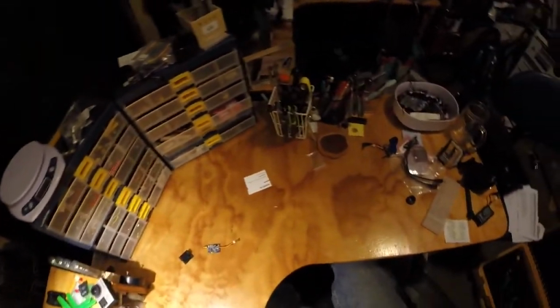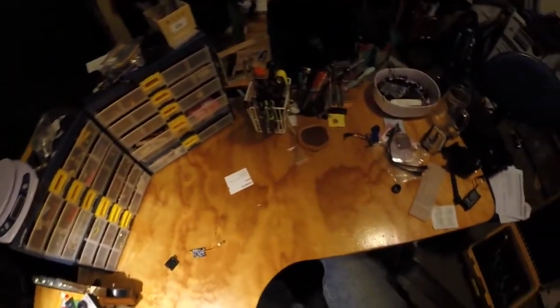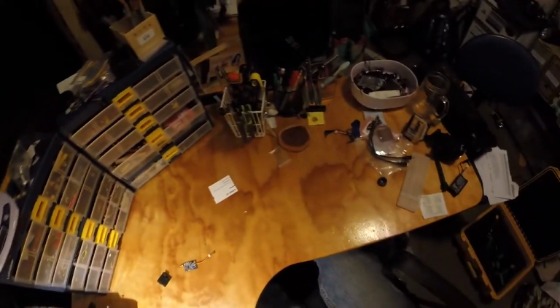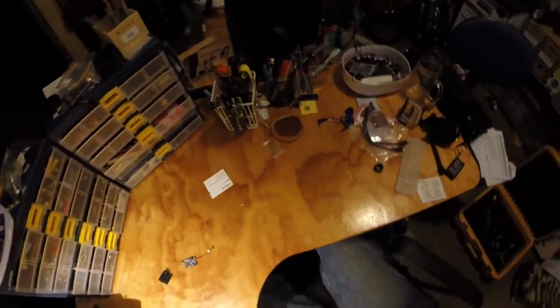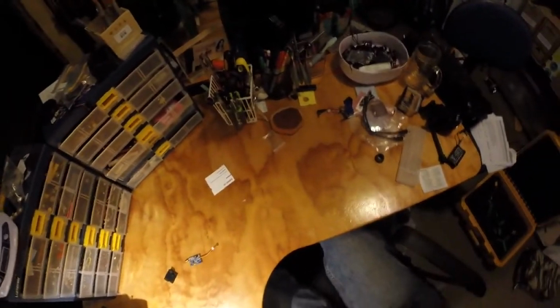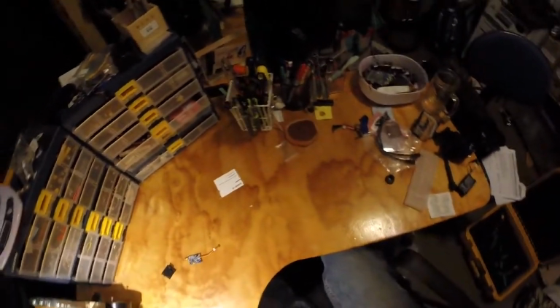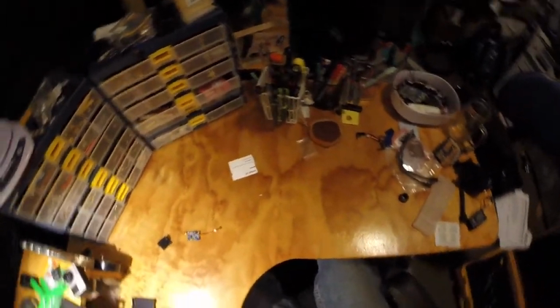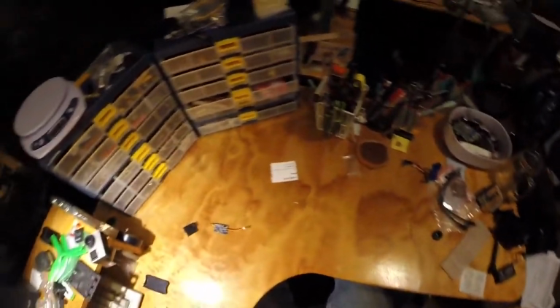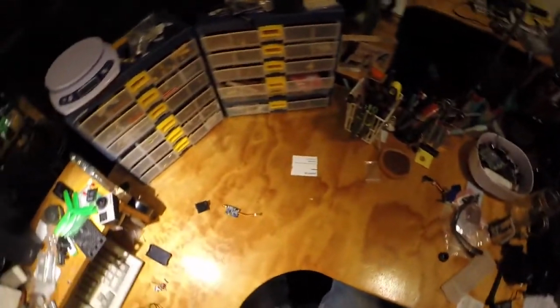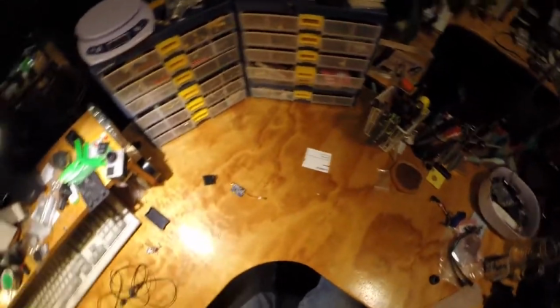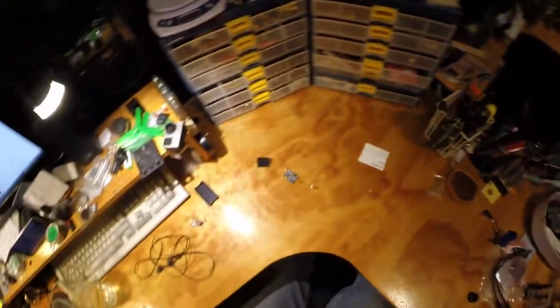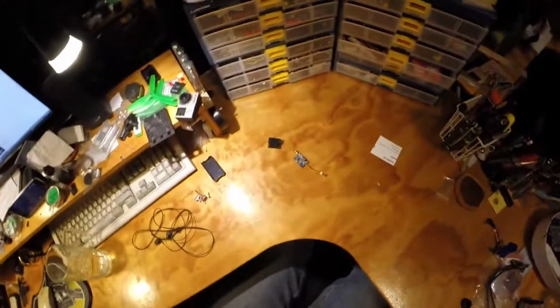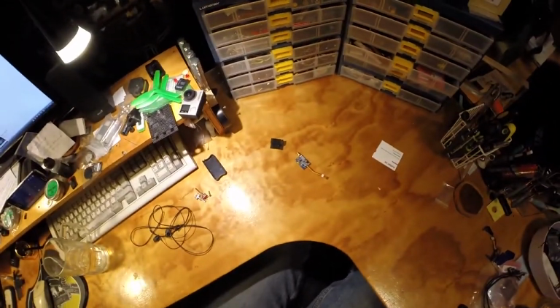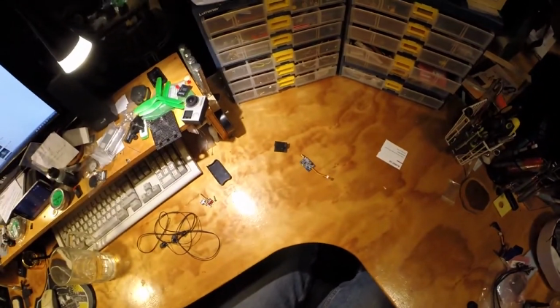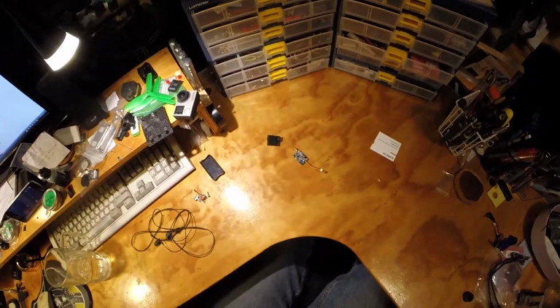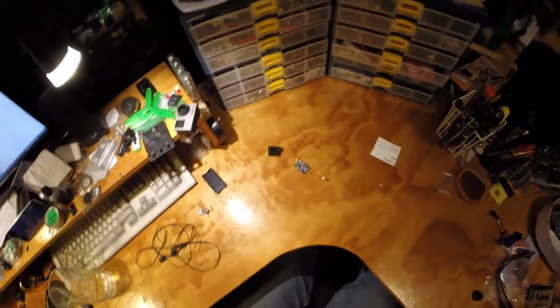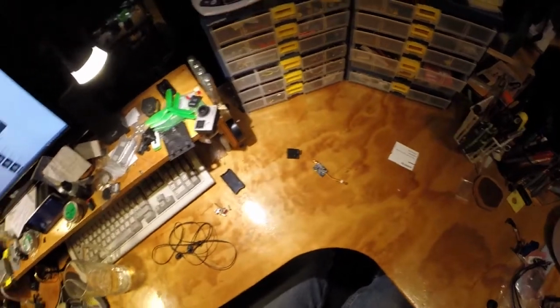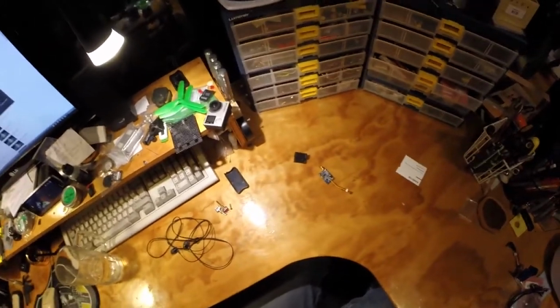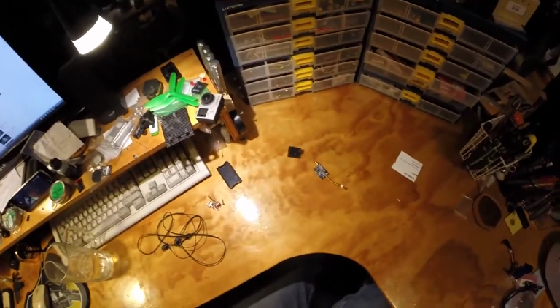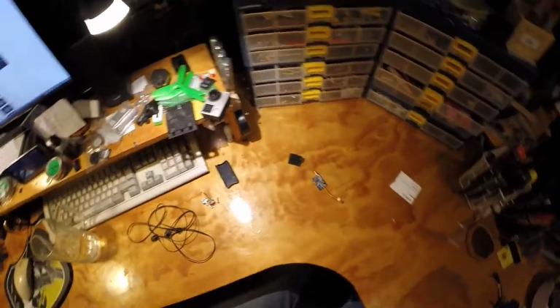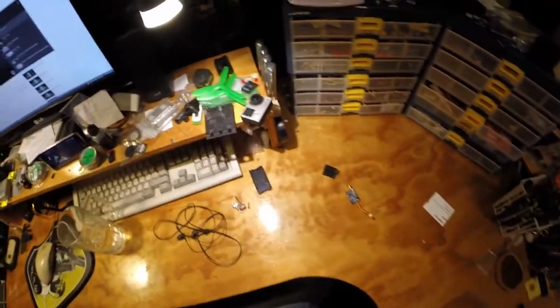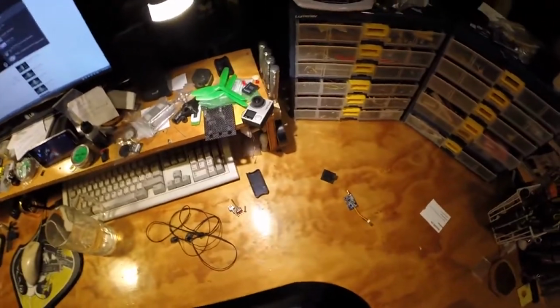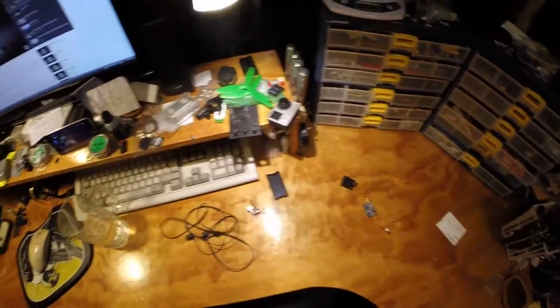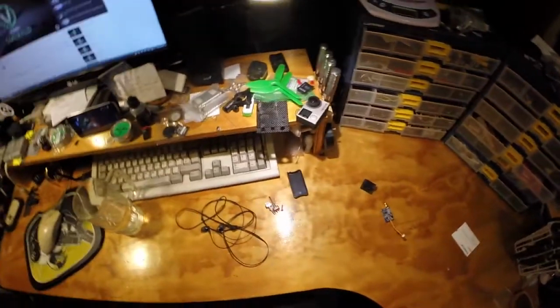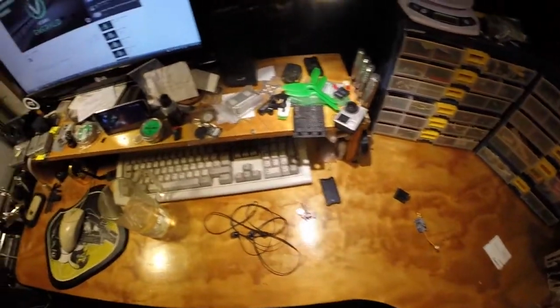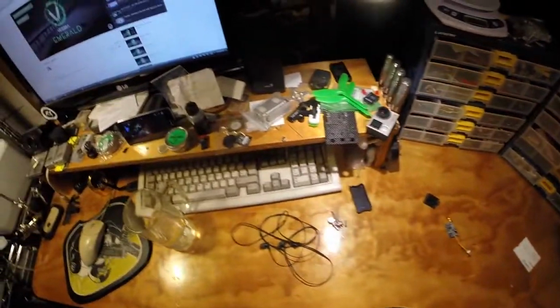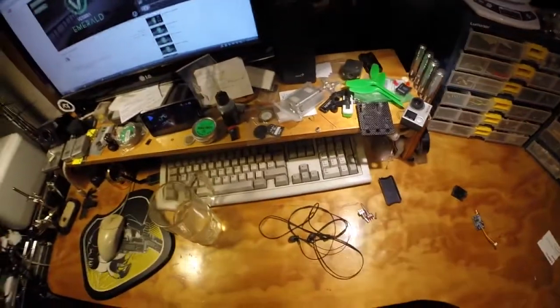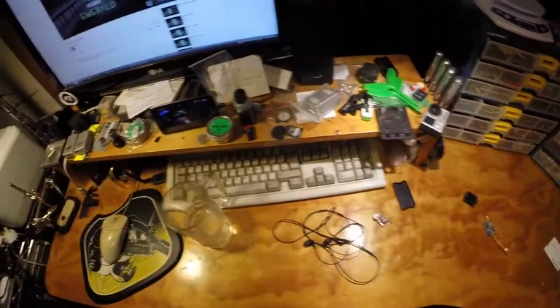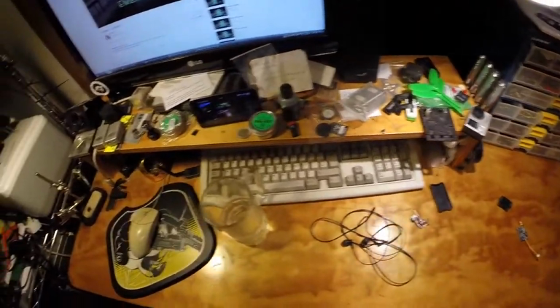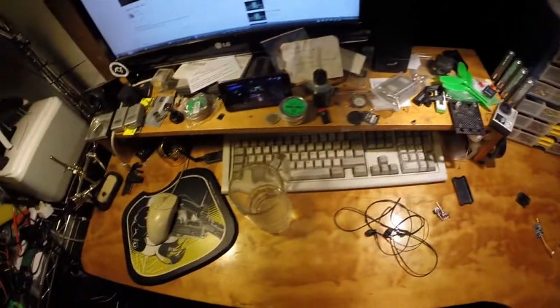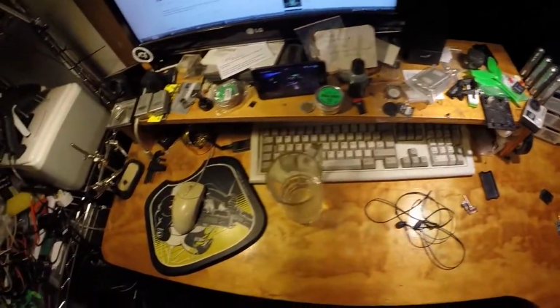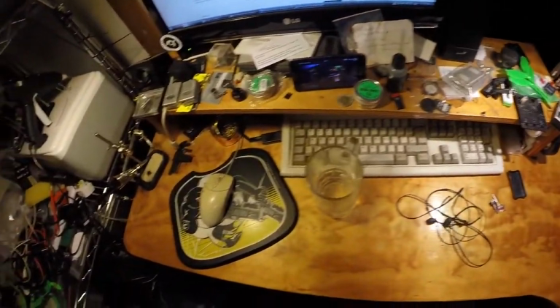Look at that — clean! Or more or less clean, if you don't mind all this clutter here.